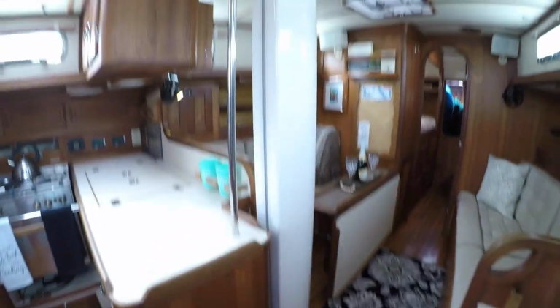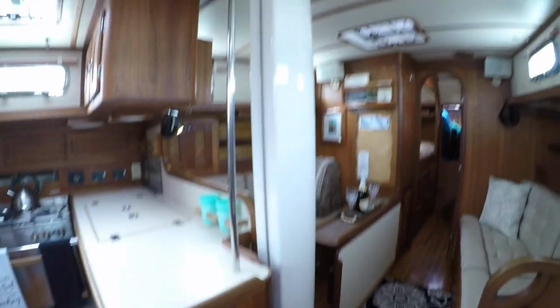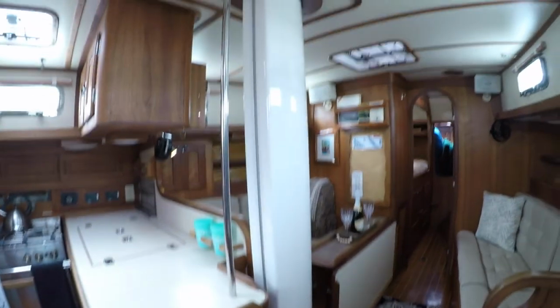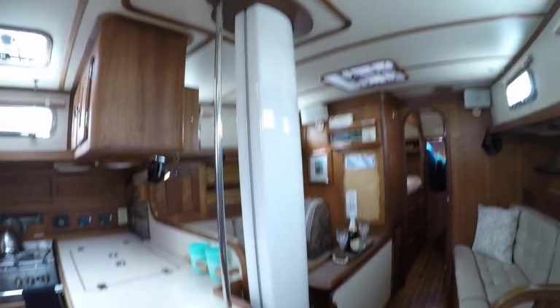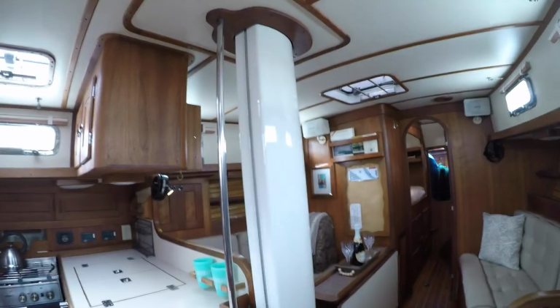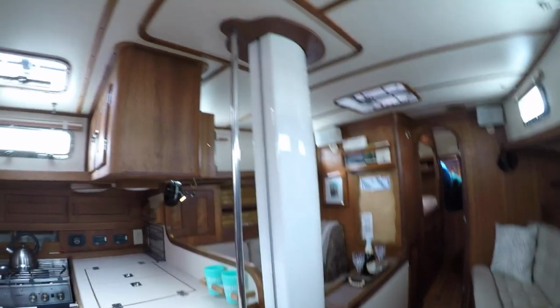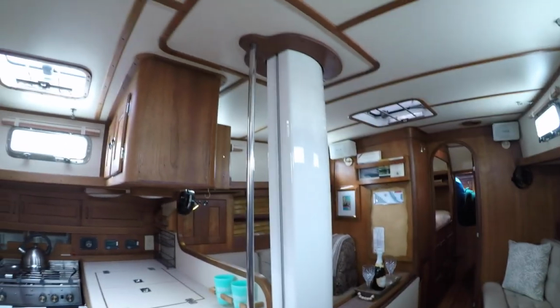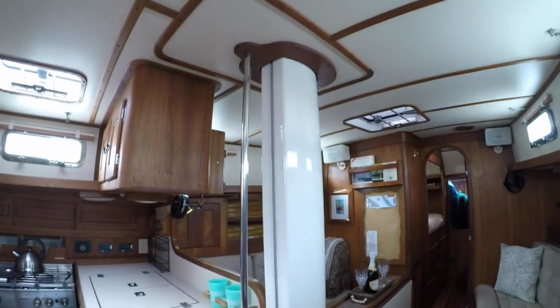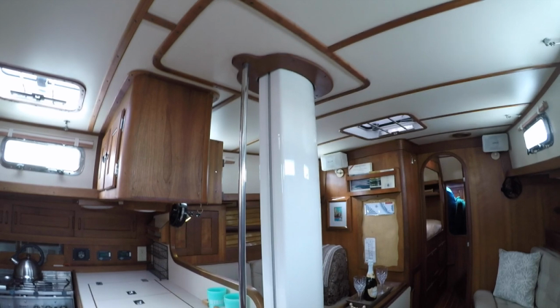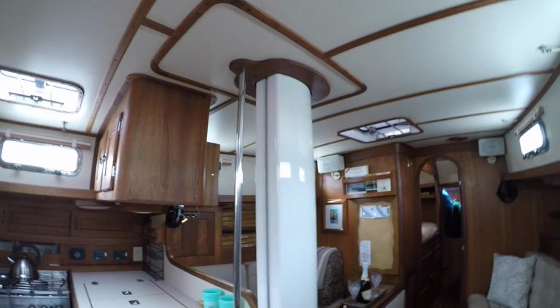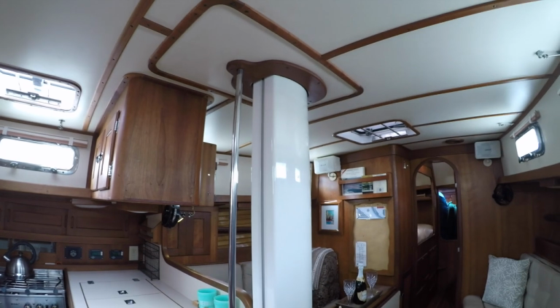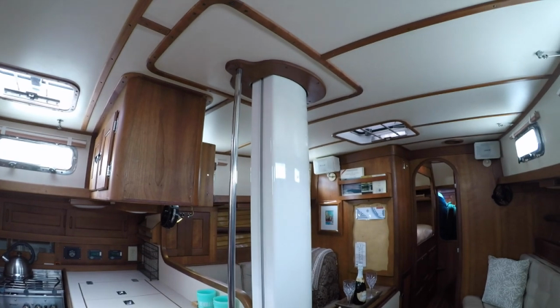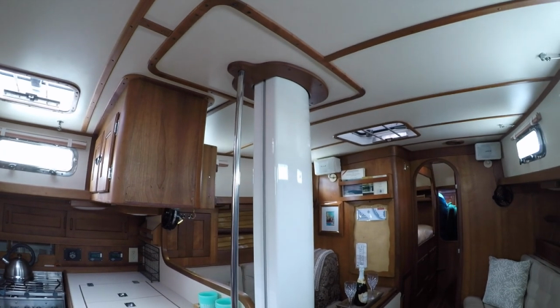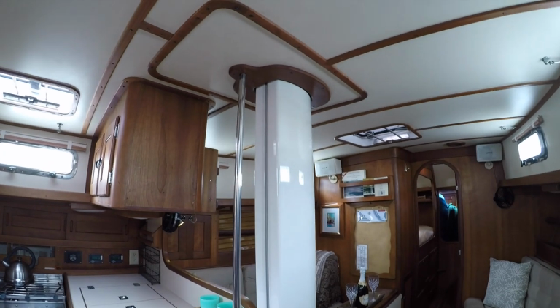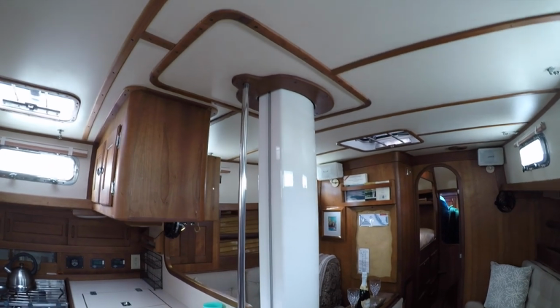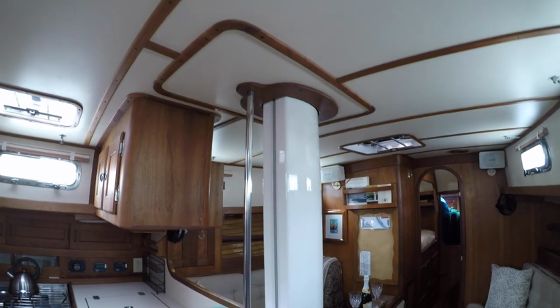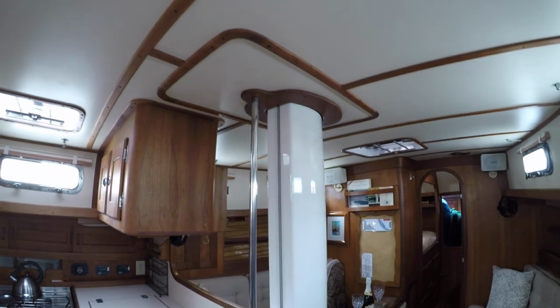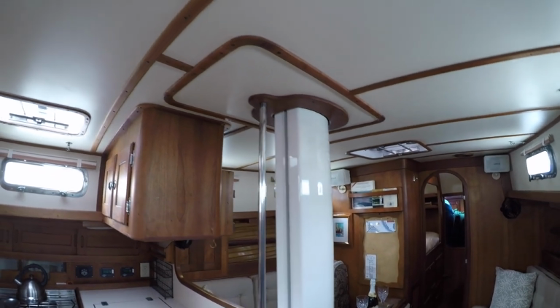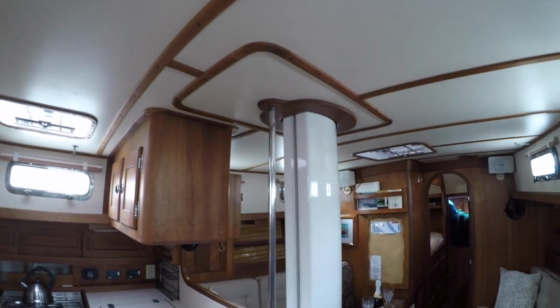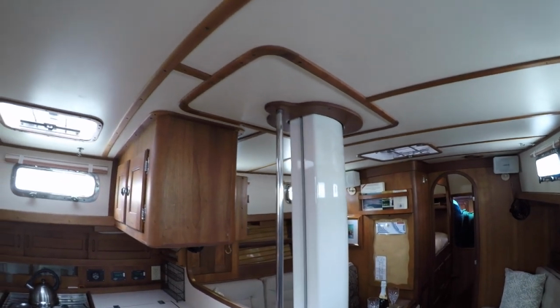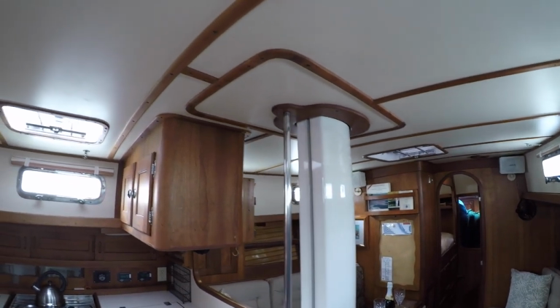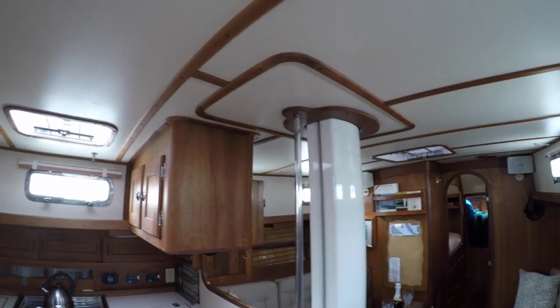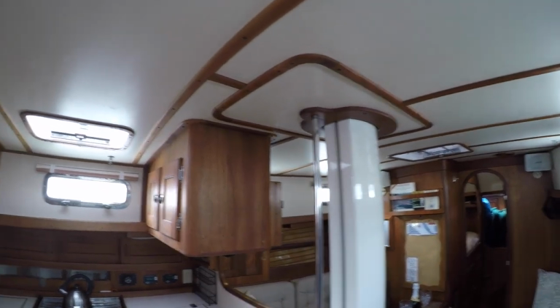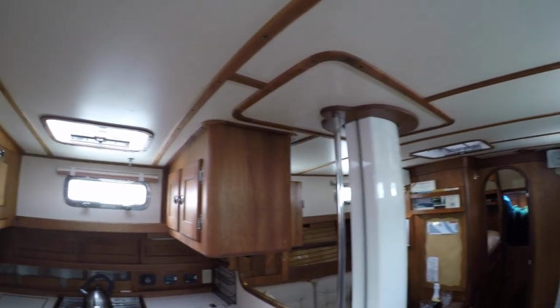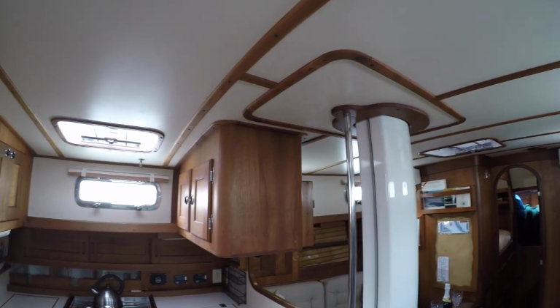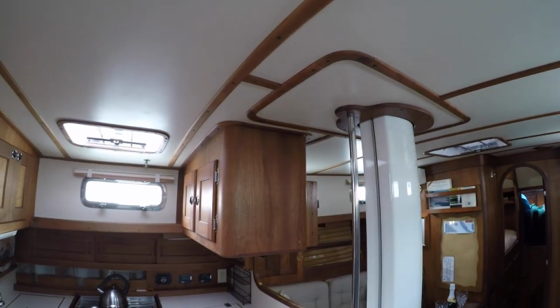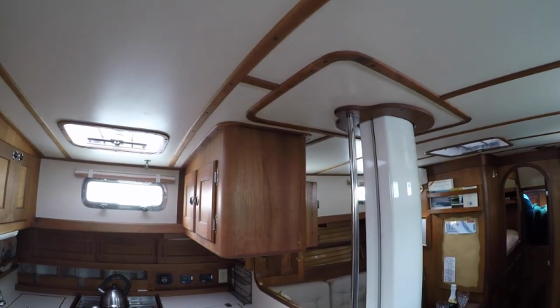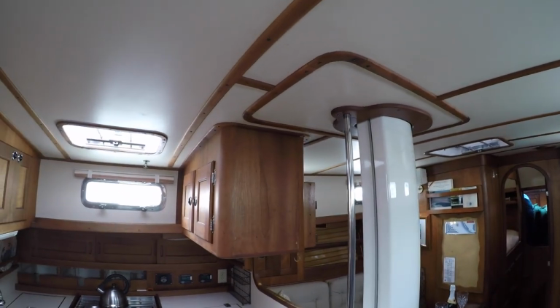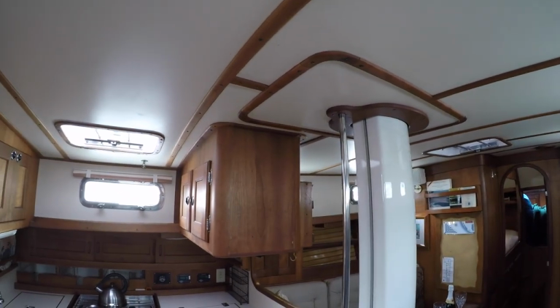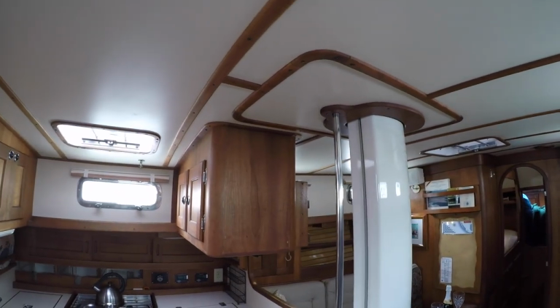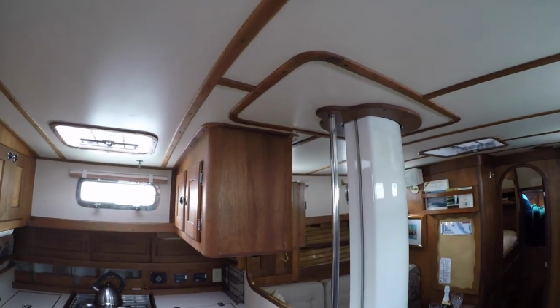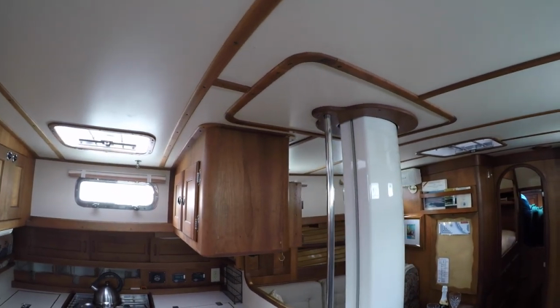Here's a view of the keel-stepped mast from the interior. The trim around the mast looks clean and free of leaks.